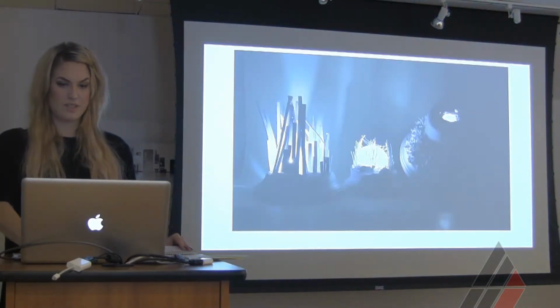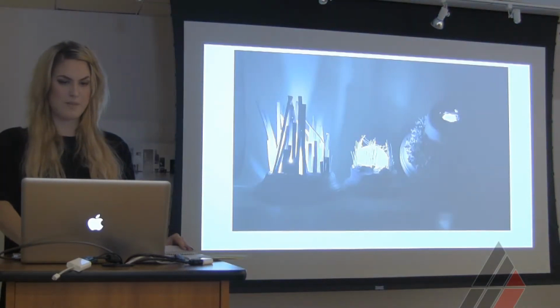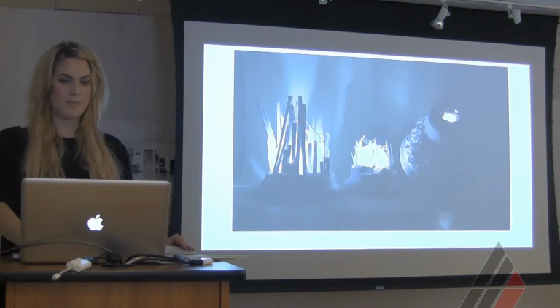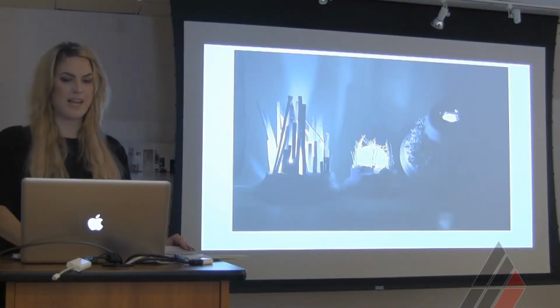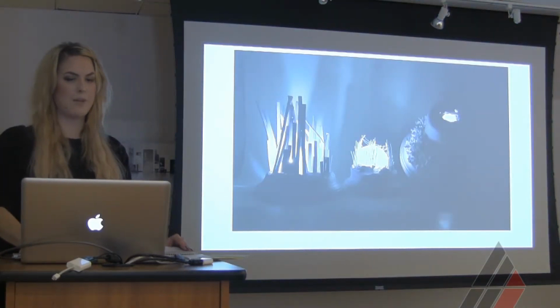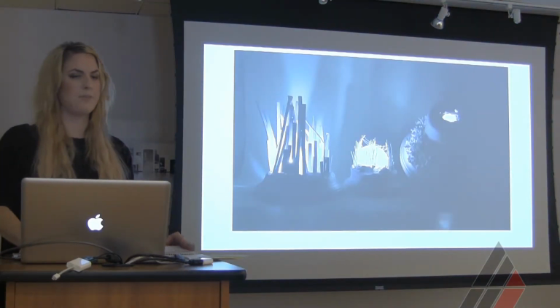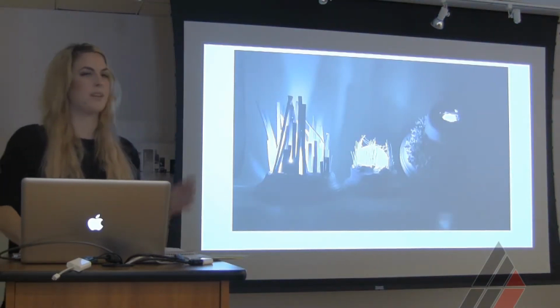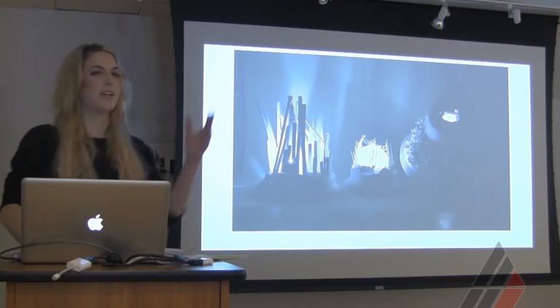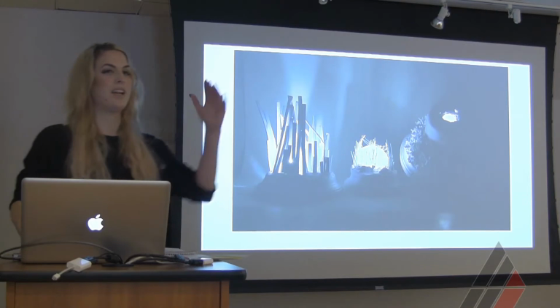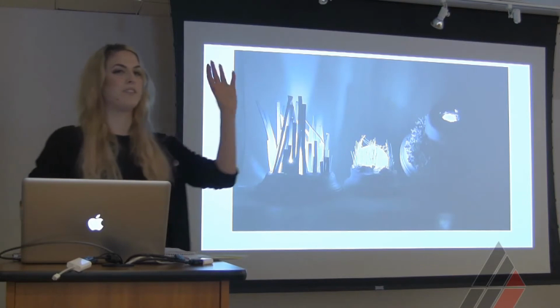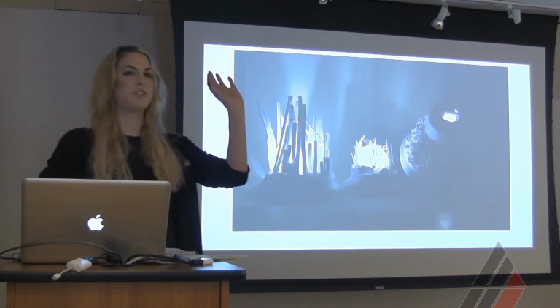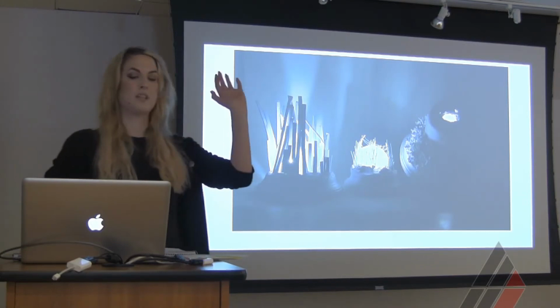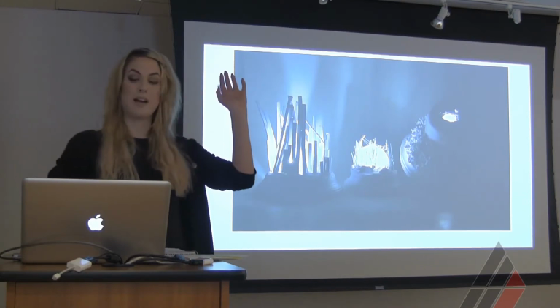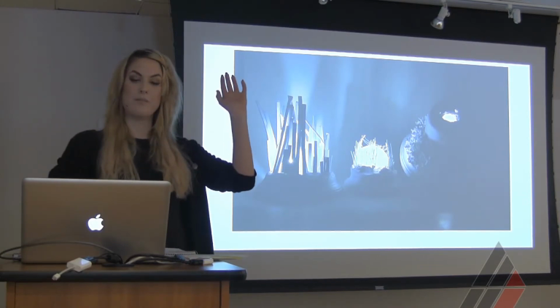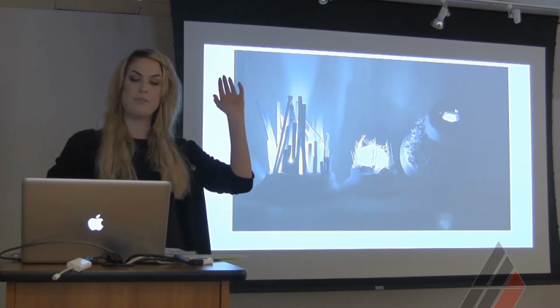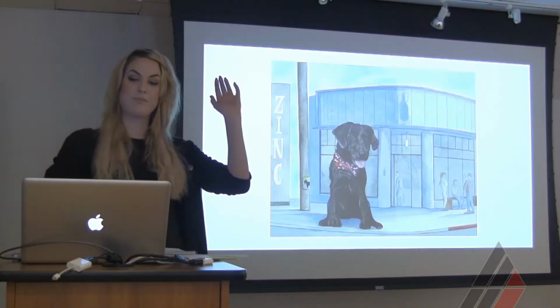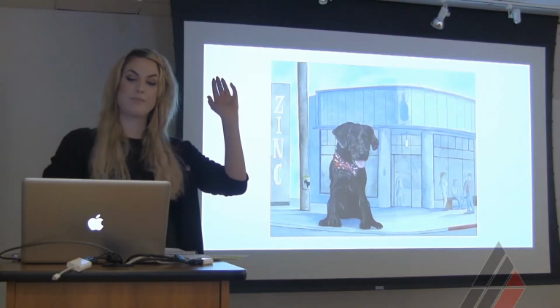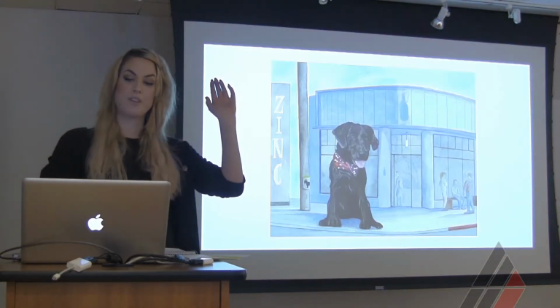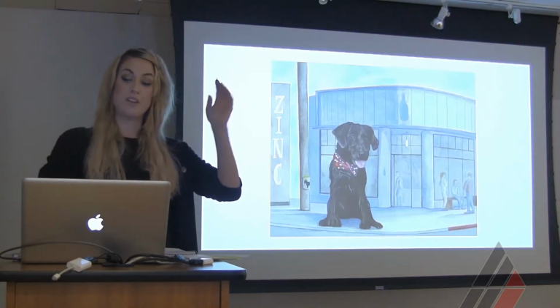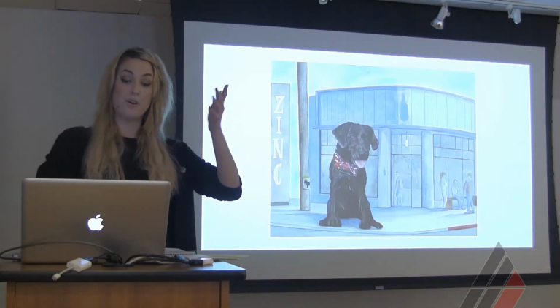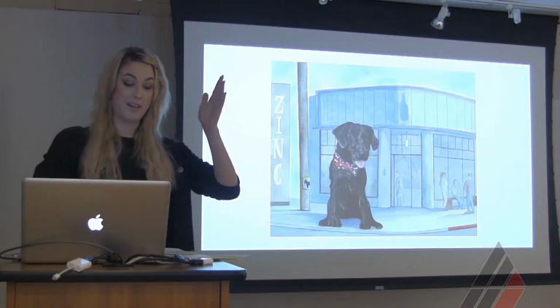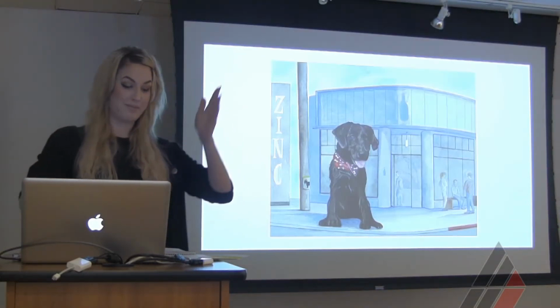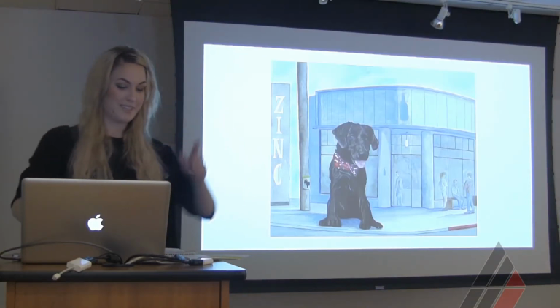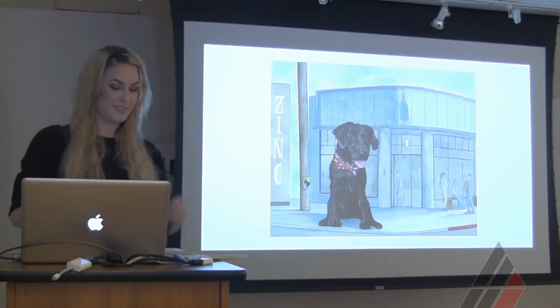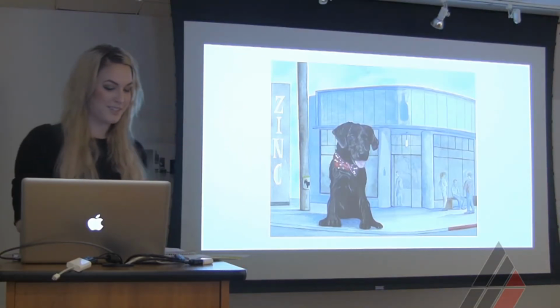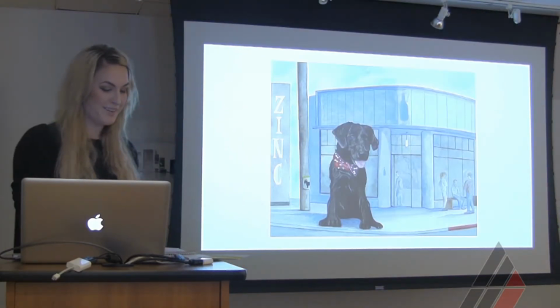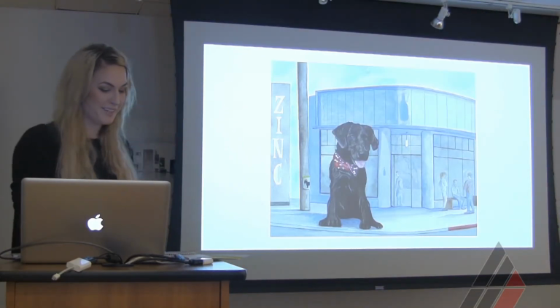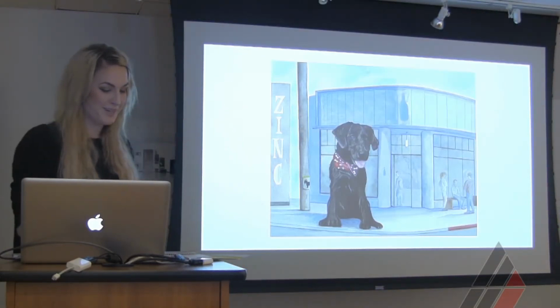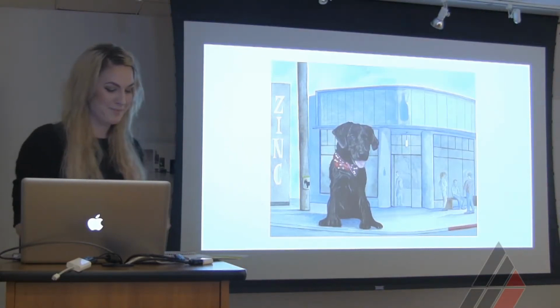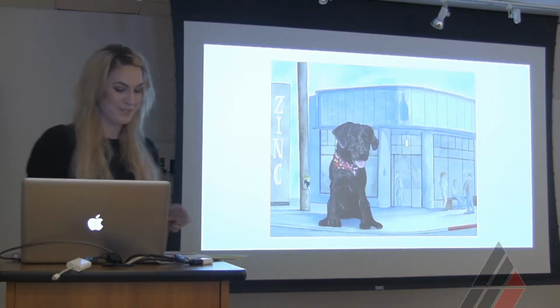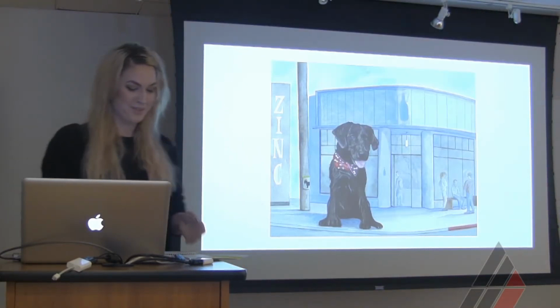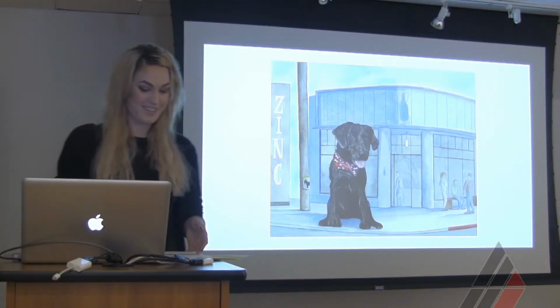My thesis show had about 20 paintings. I felt it still needed something else, so I created sculptures — all made by hand, including little pigs and little flowers. Some of them light up with an on/off switch at the bottom.